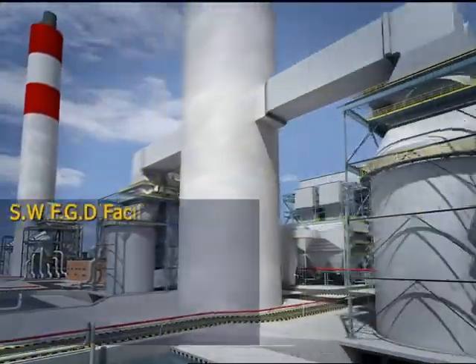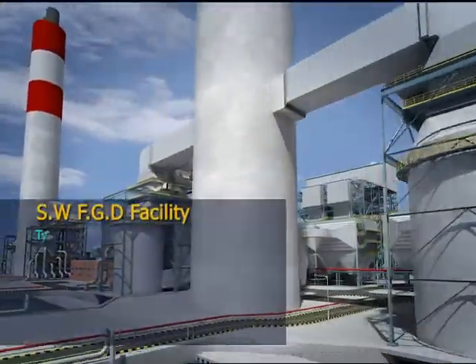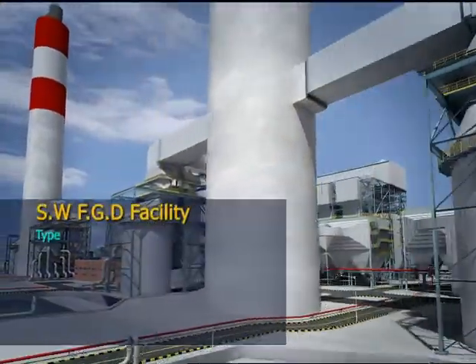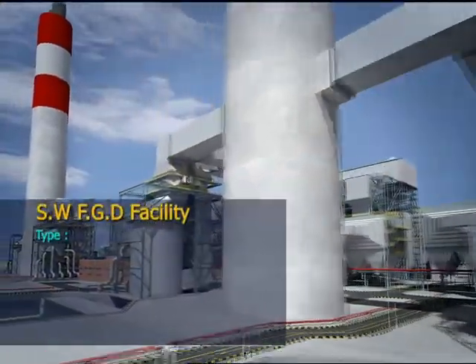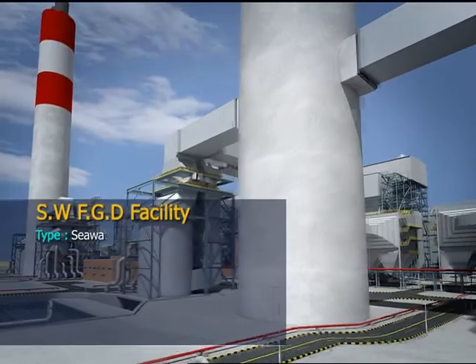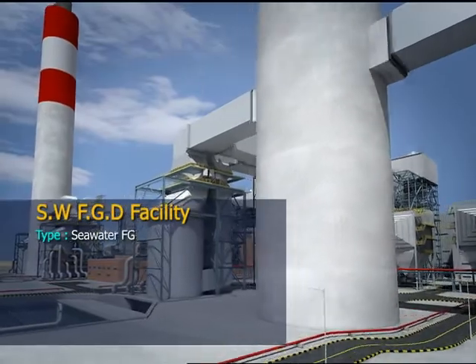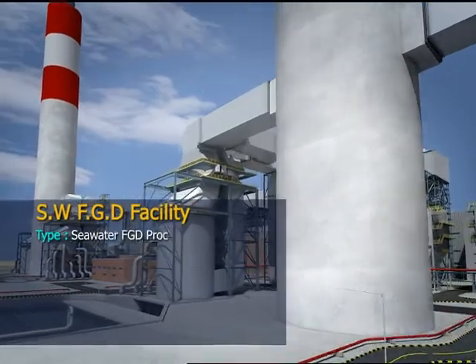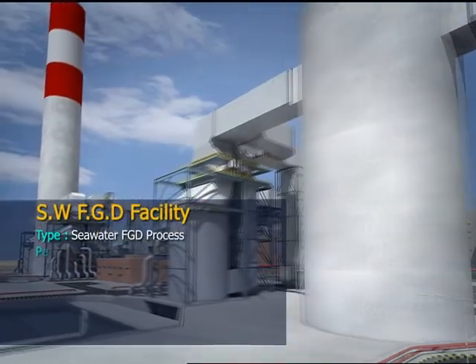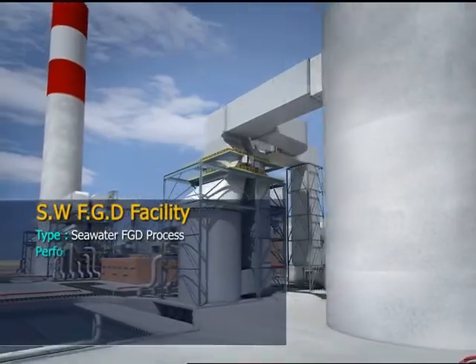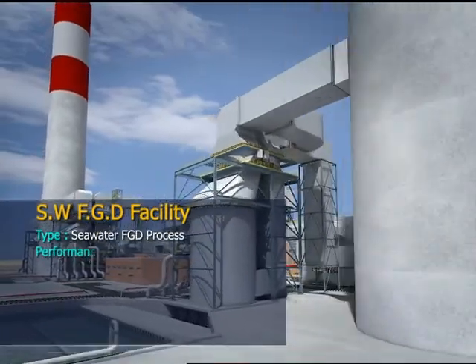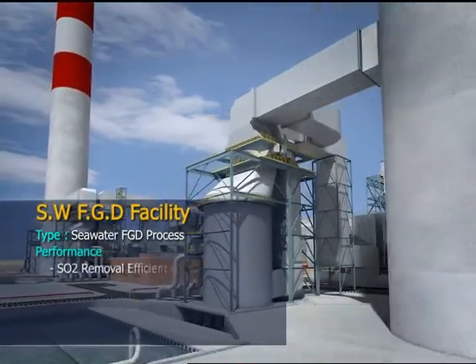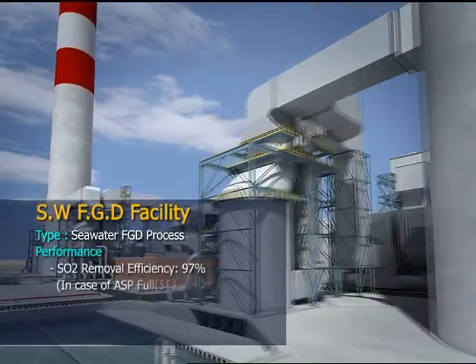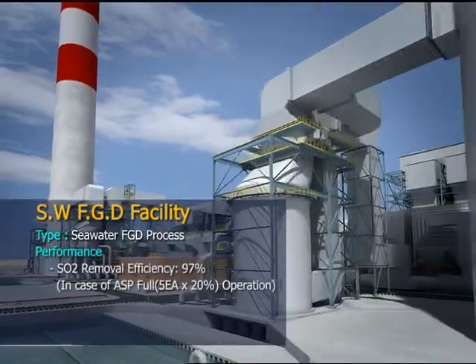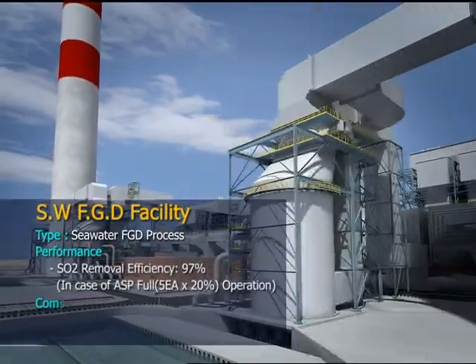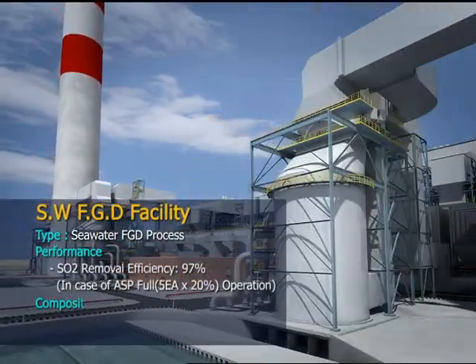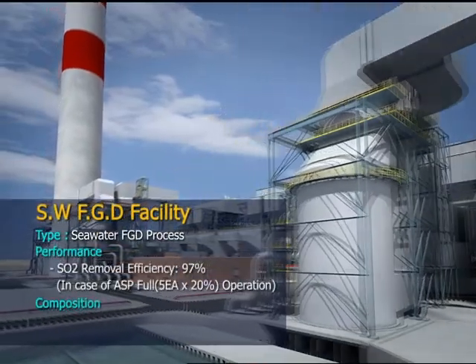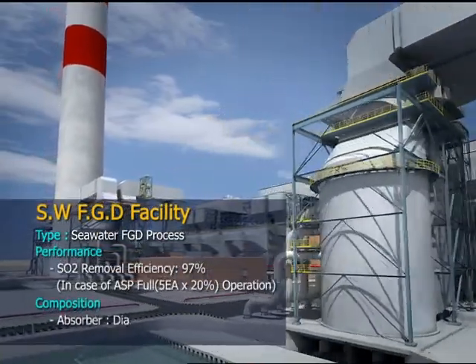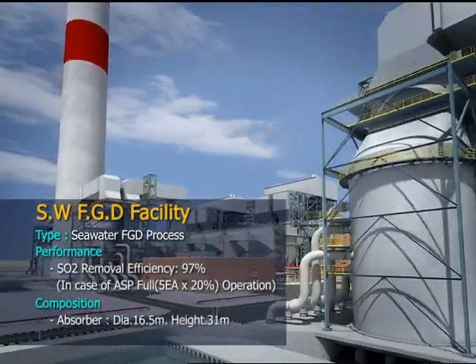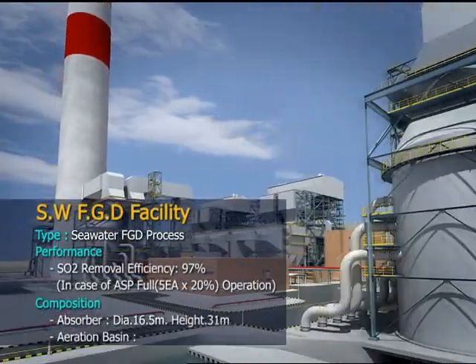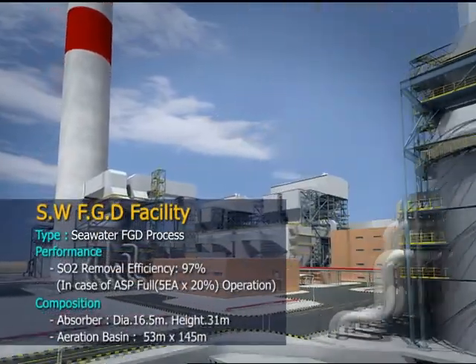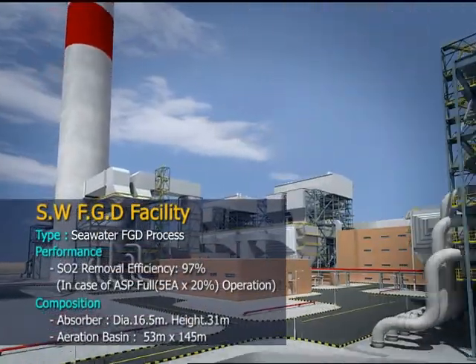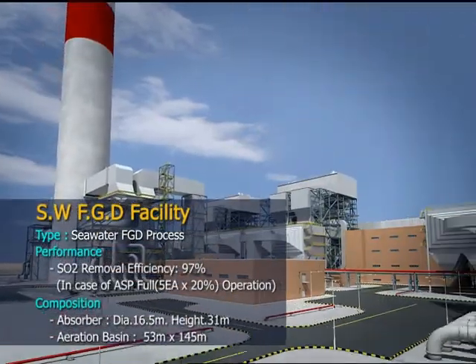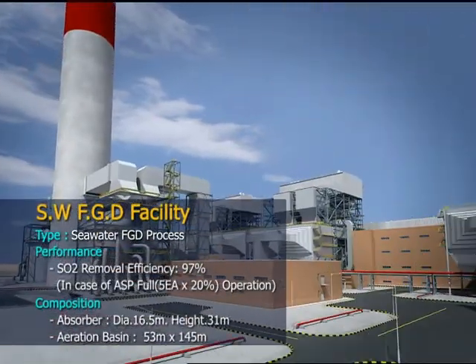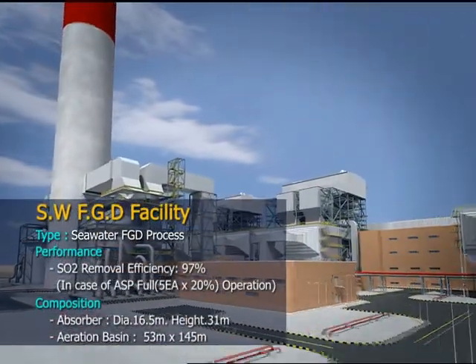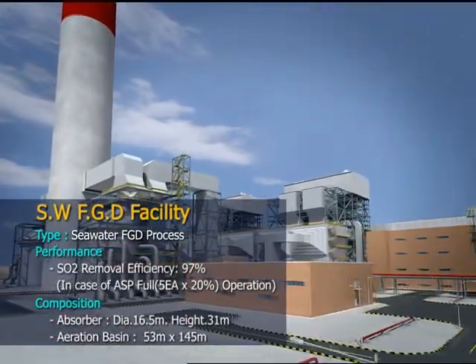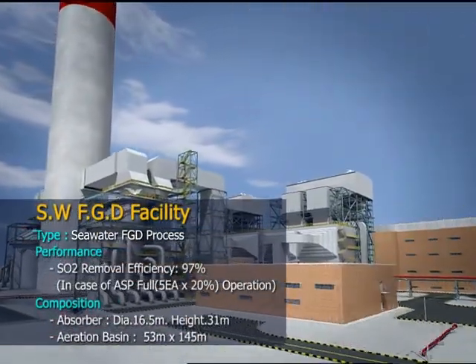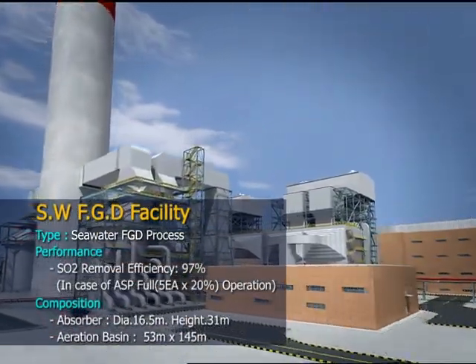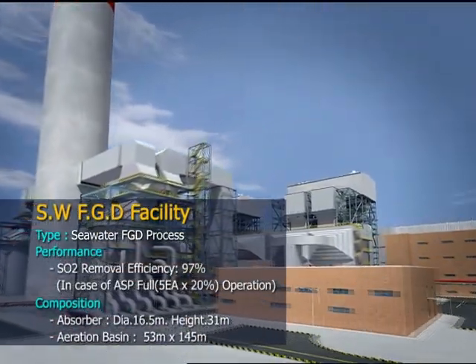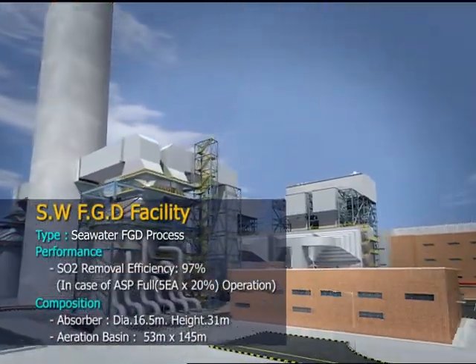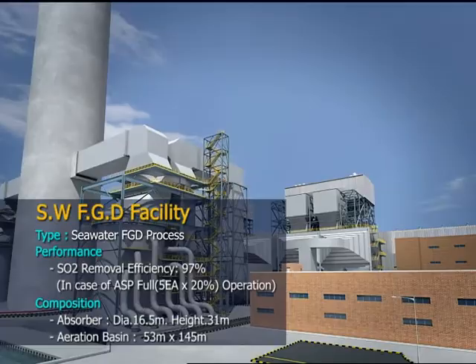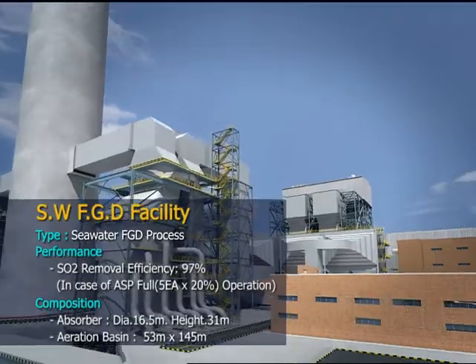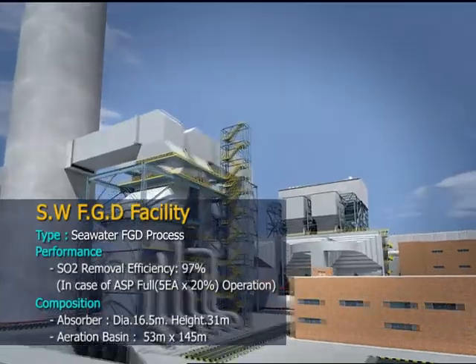The seawater FGD plant is composed of a flue gas duct, absorber, and aeration basin.